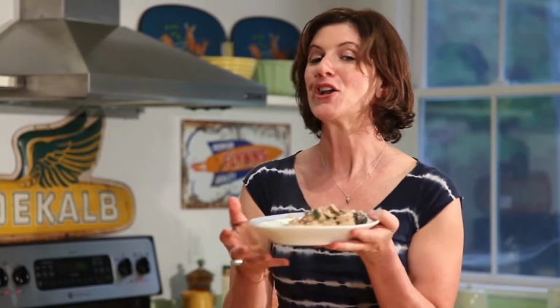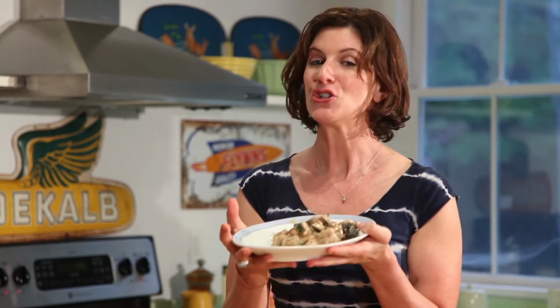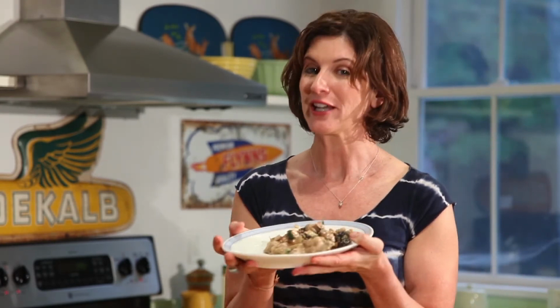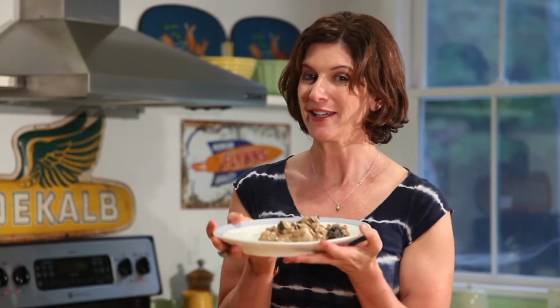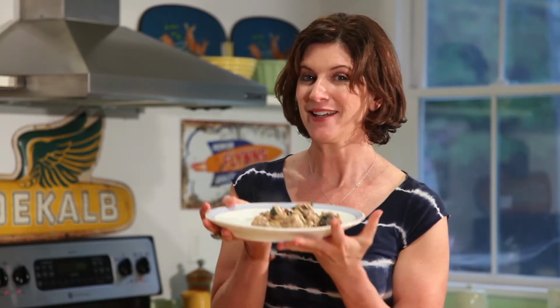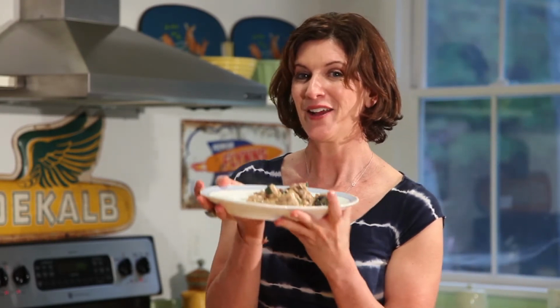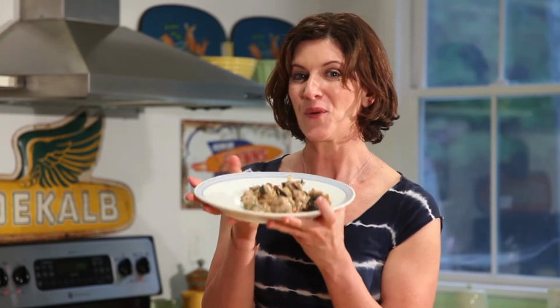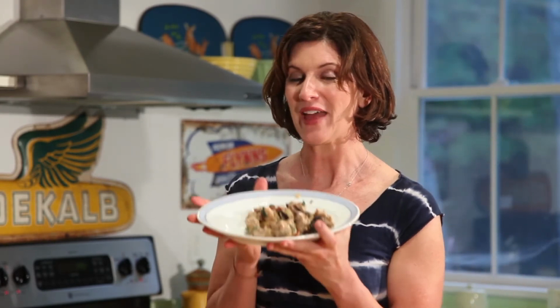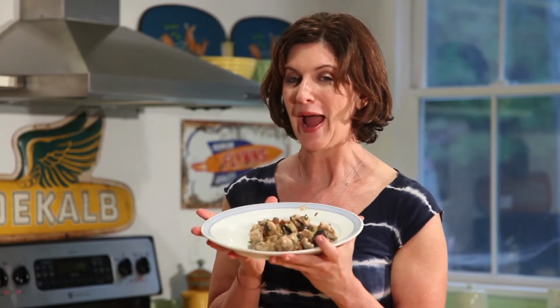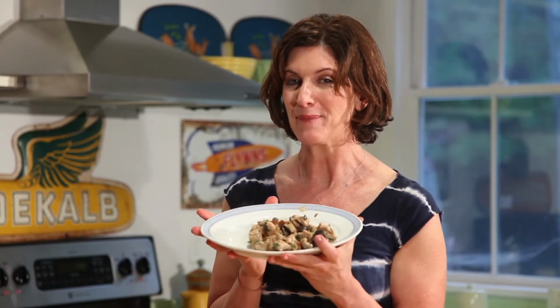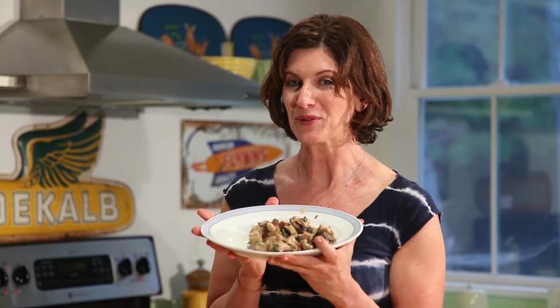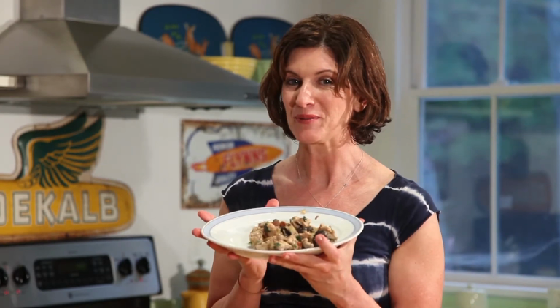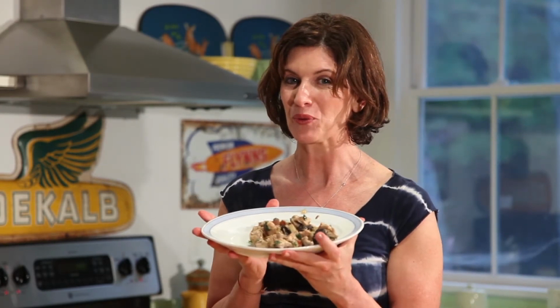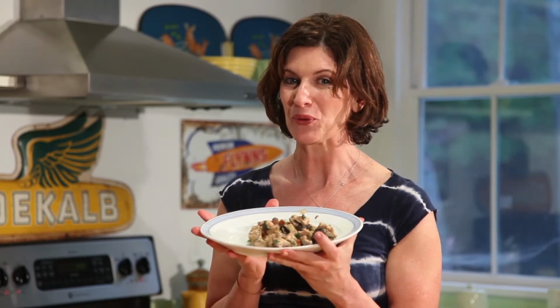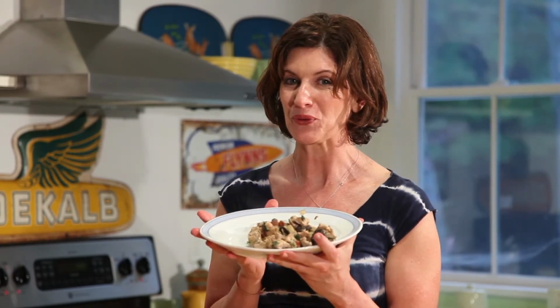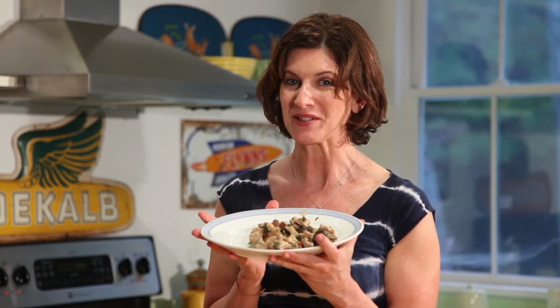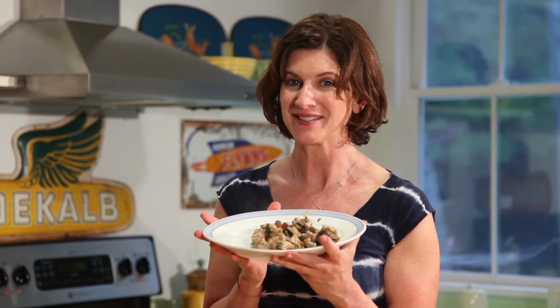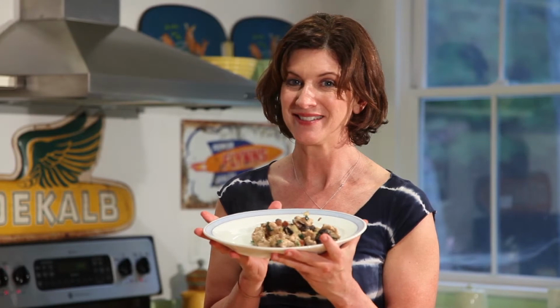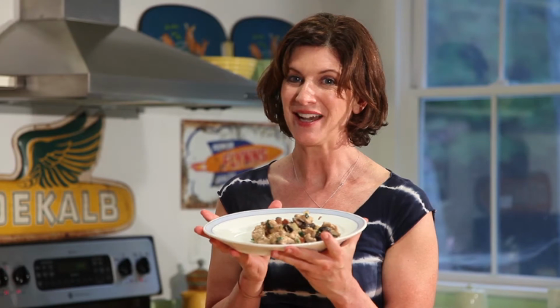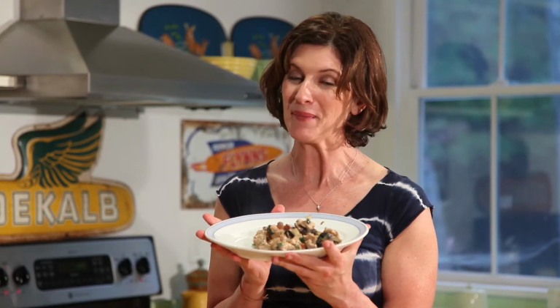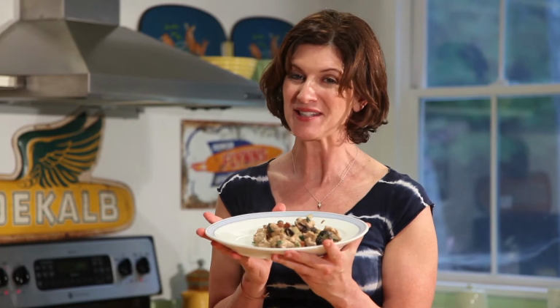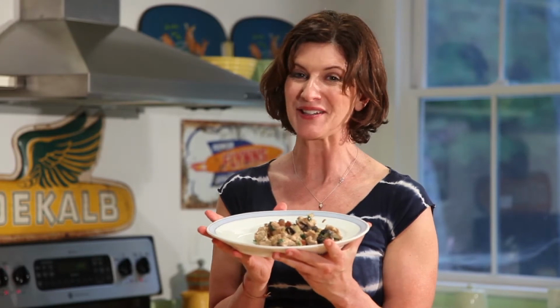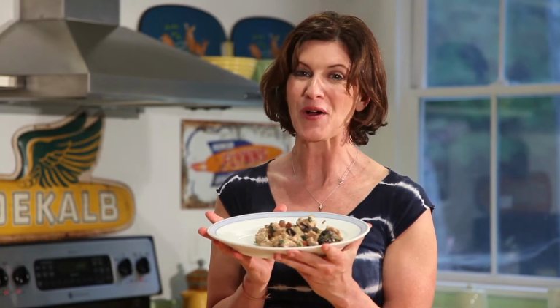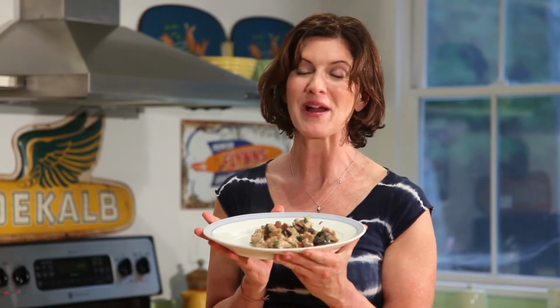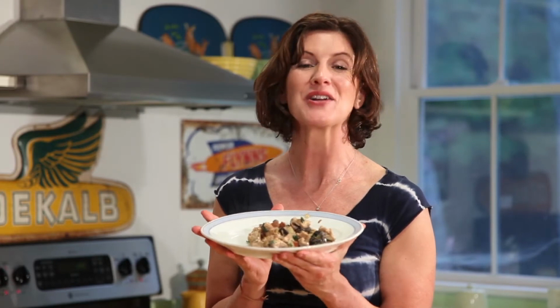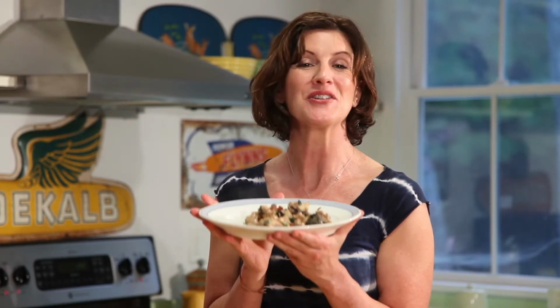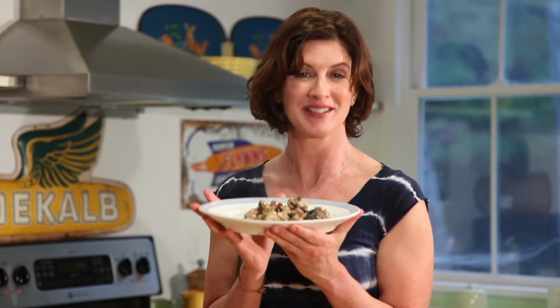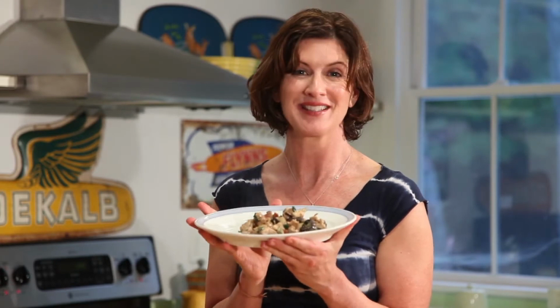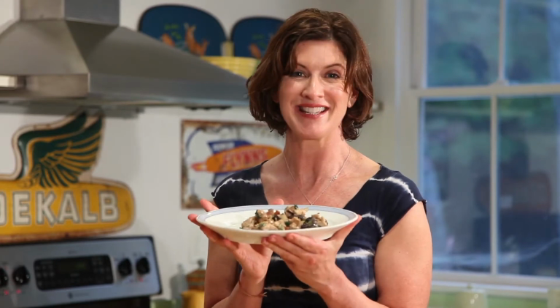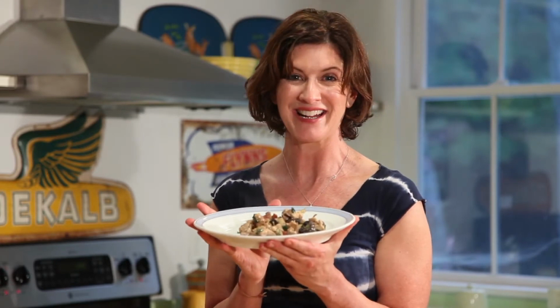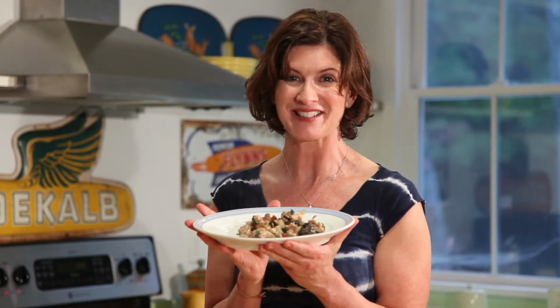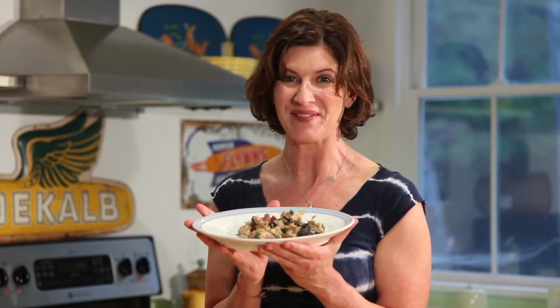Chicken with apples and prunes. I'm Cece Carmichael — see you next time.